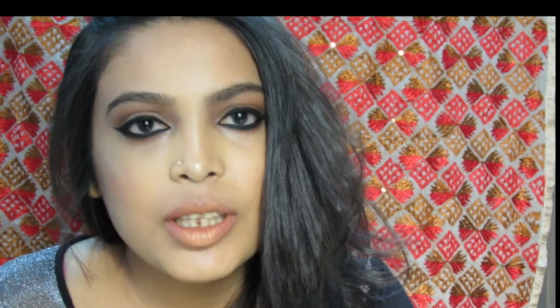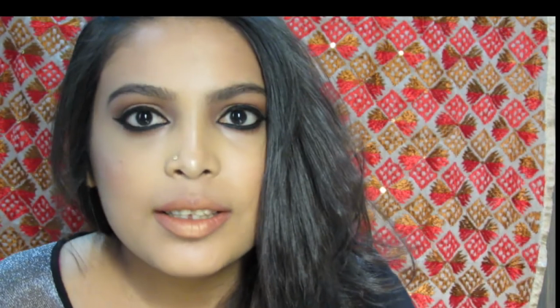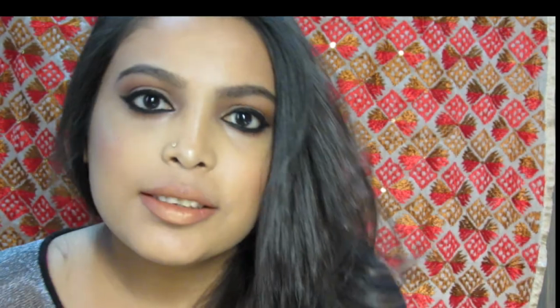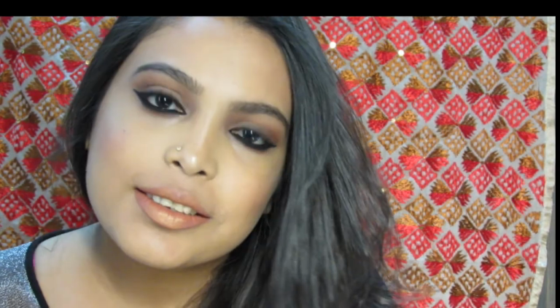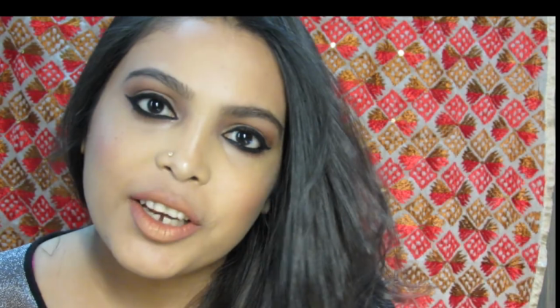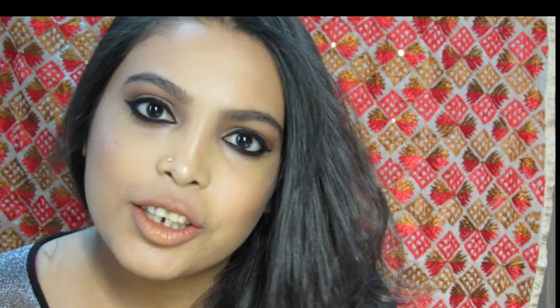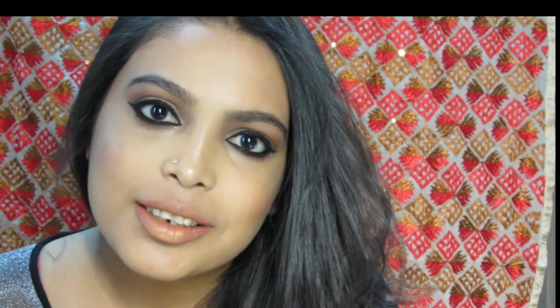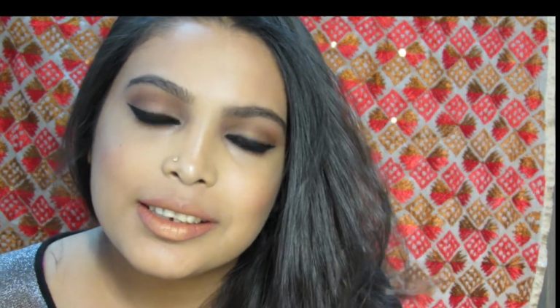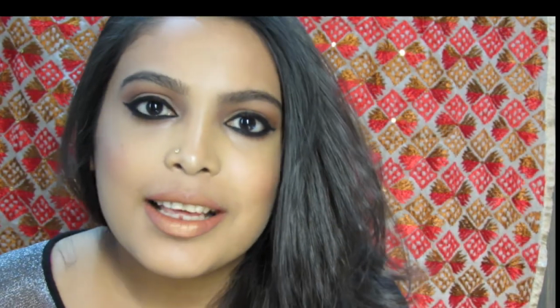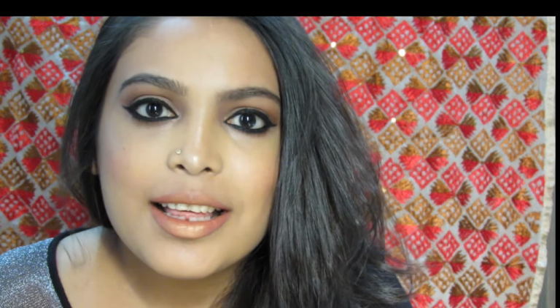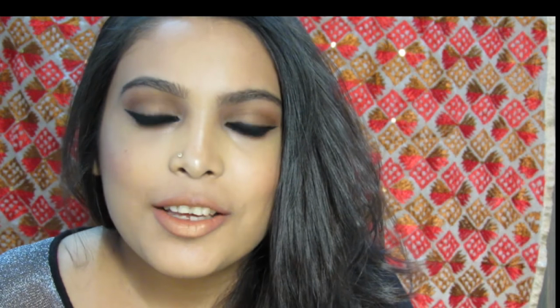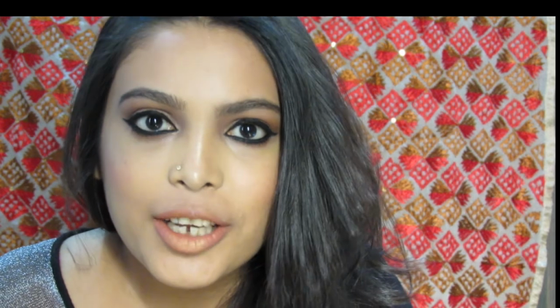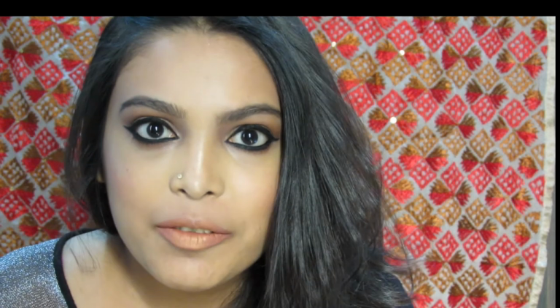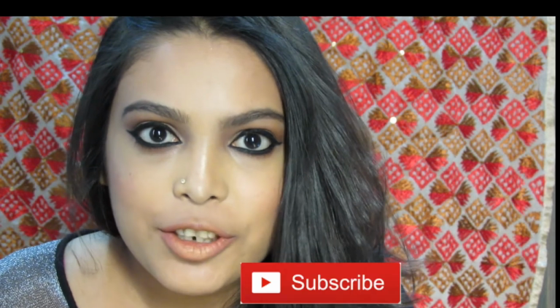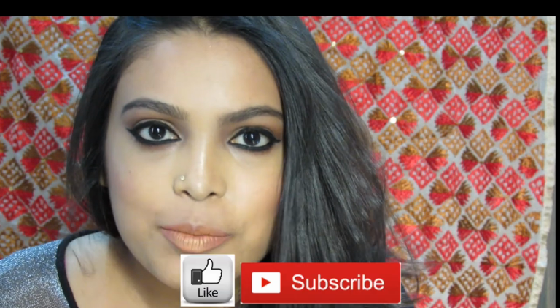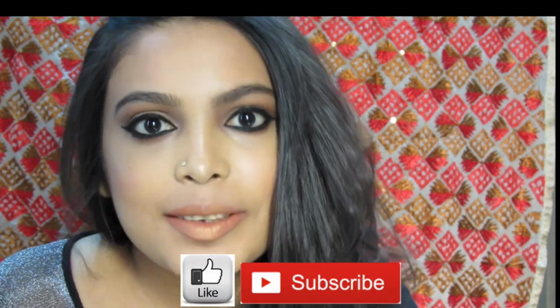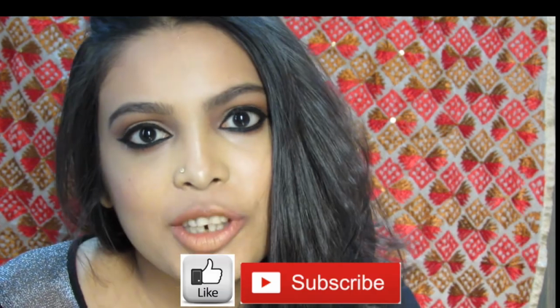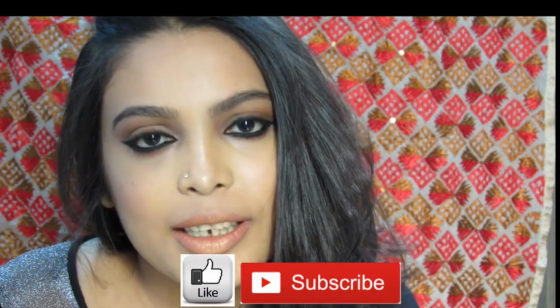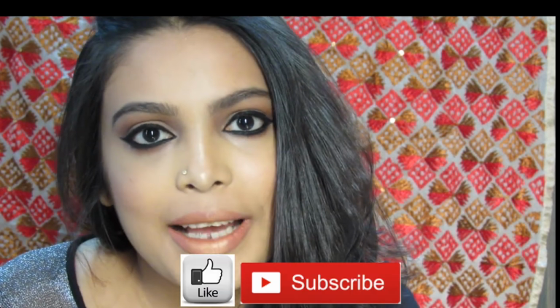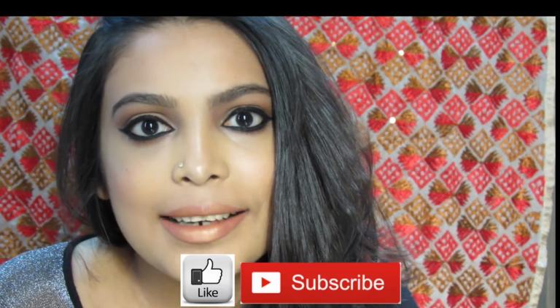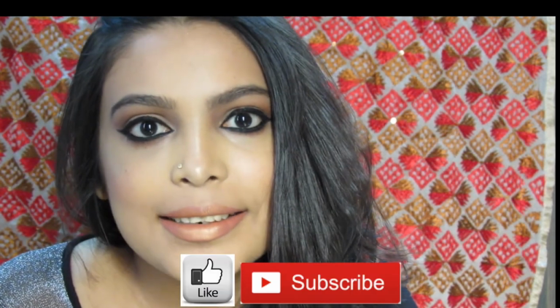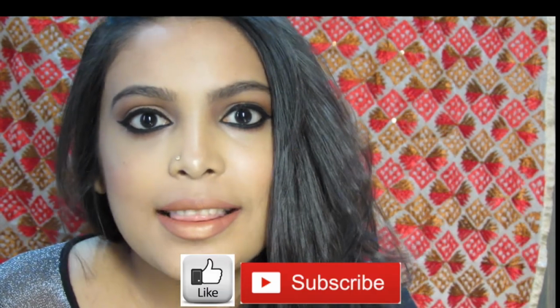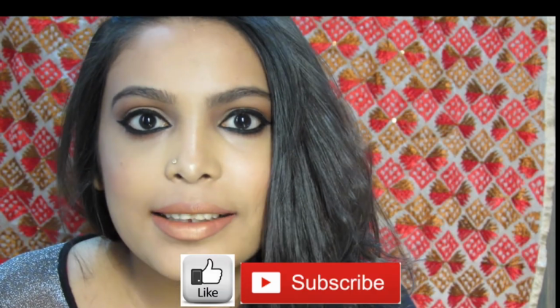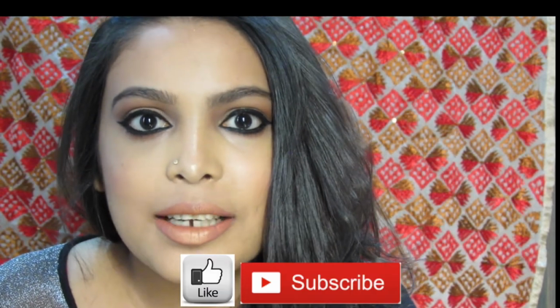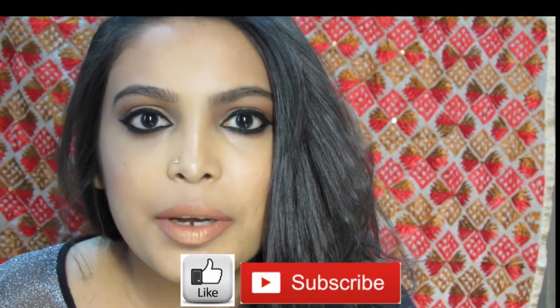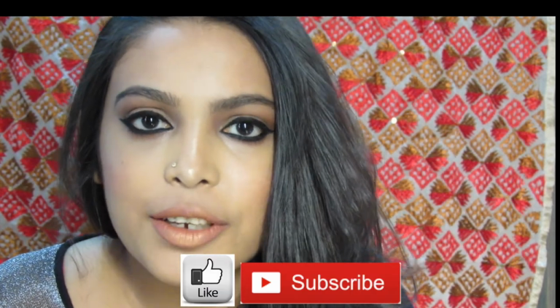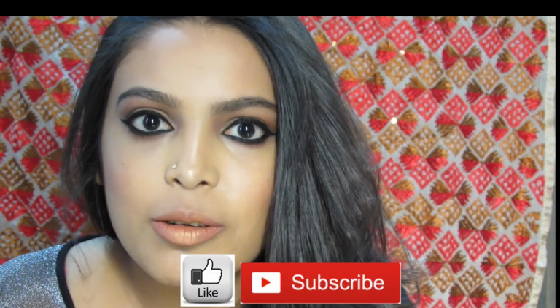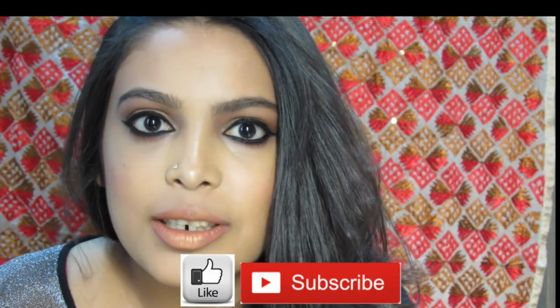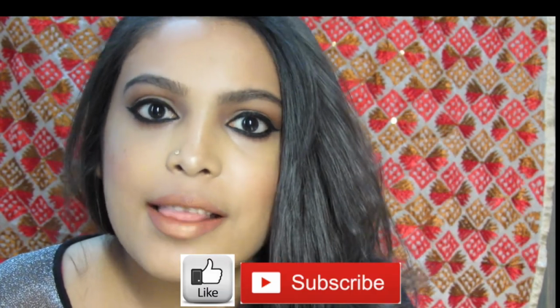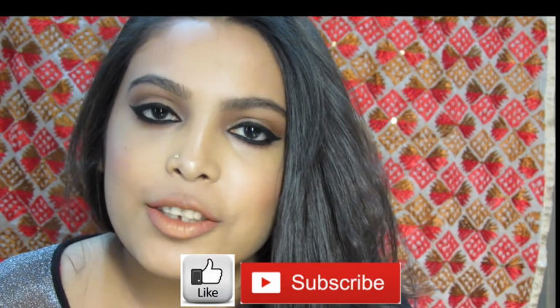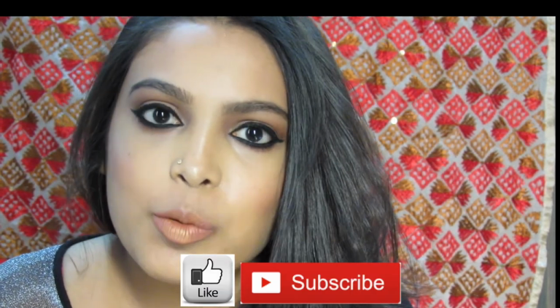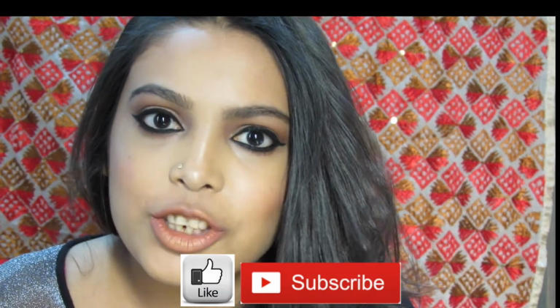So, here's the final look. If you like my video, please subscribe and like. Thank you for watching.